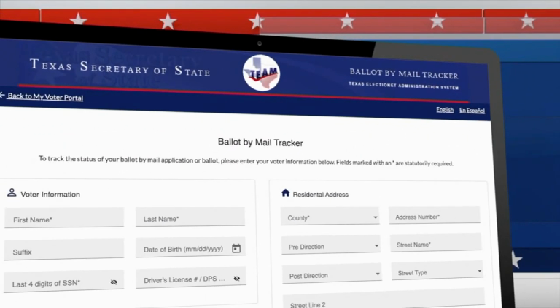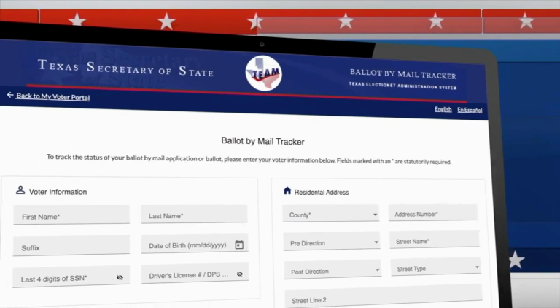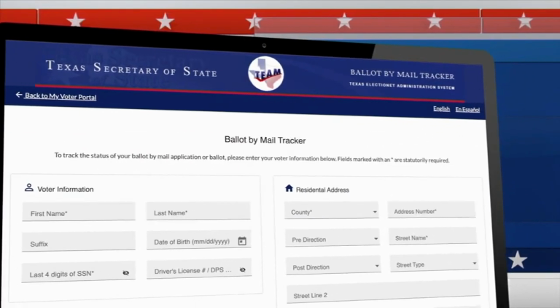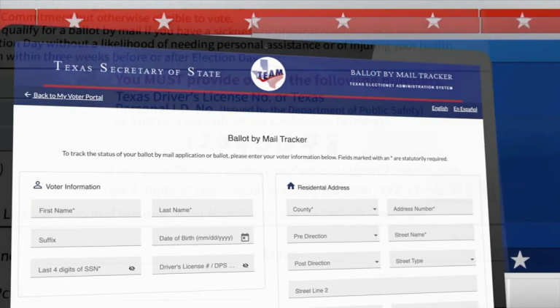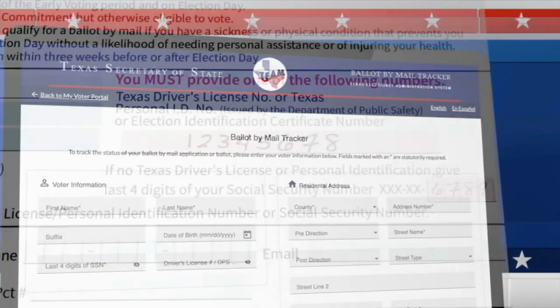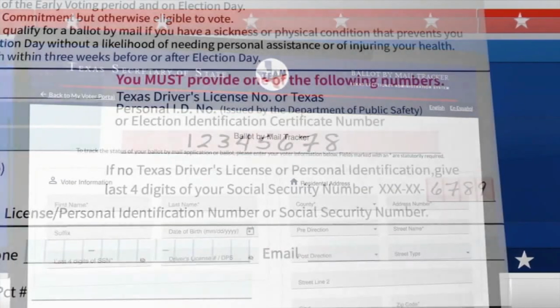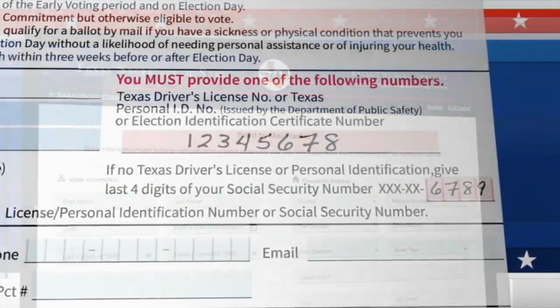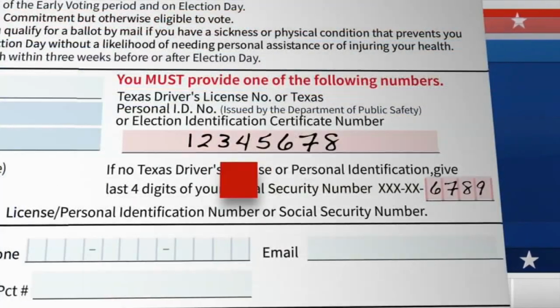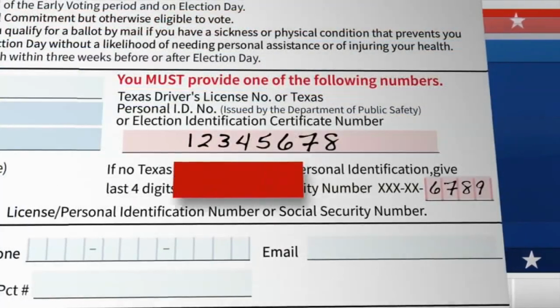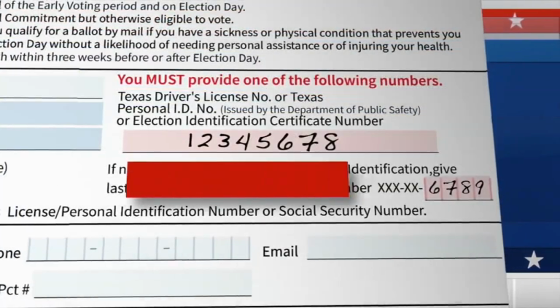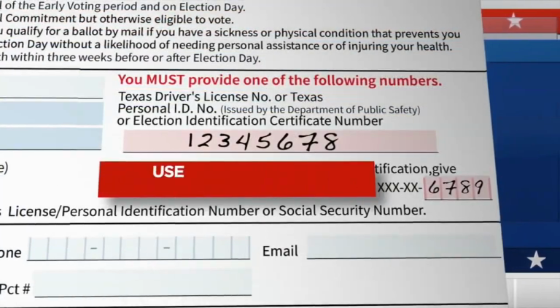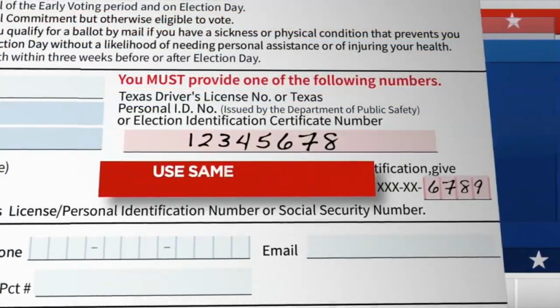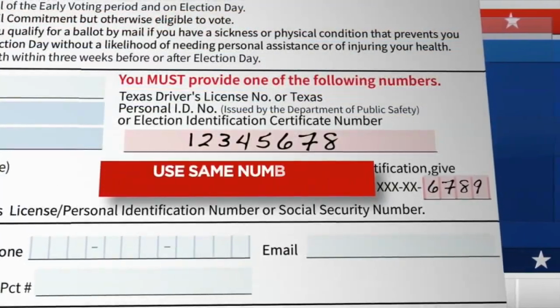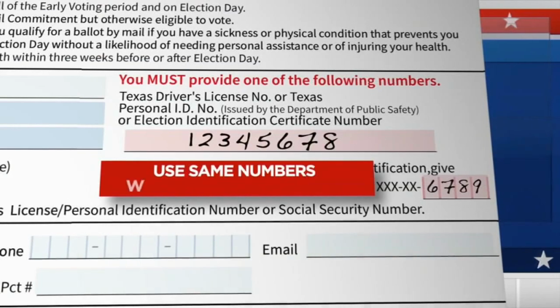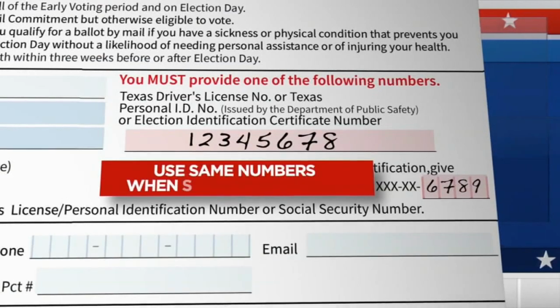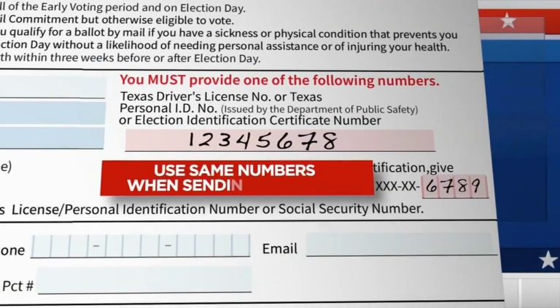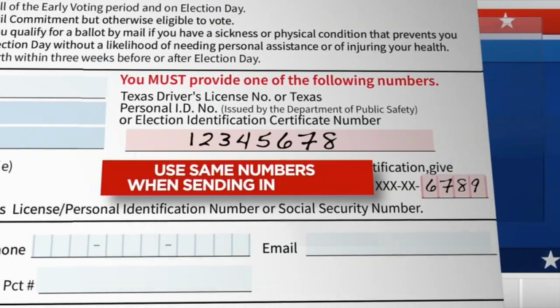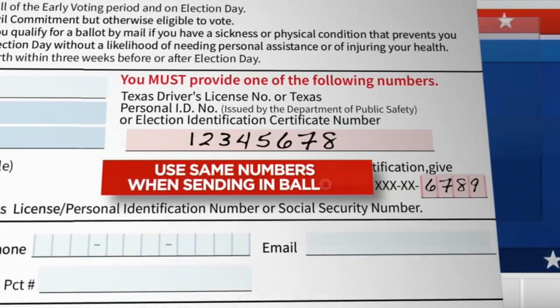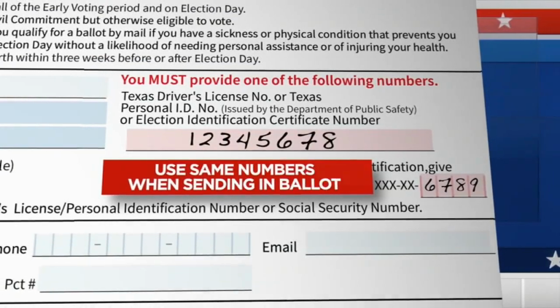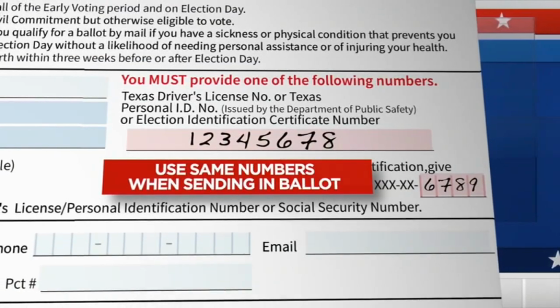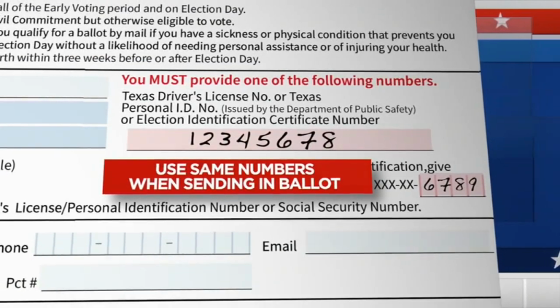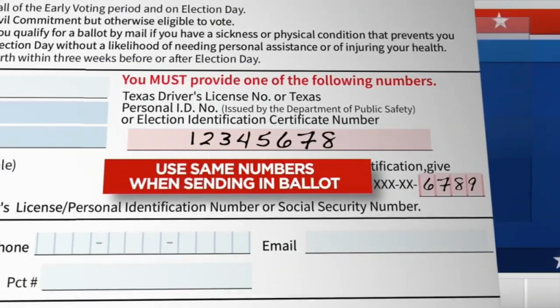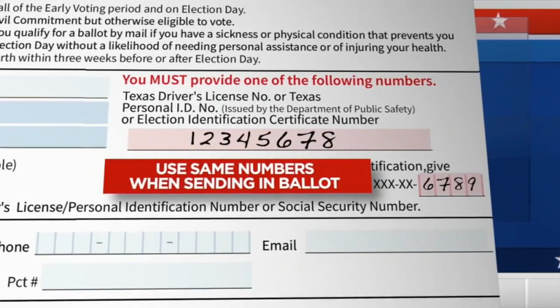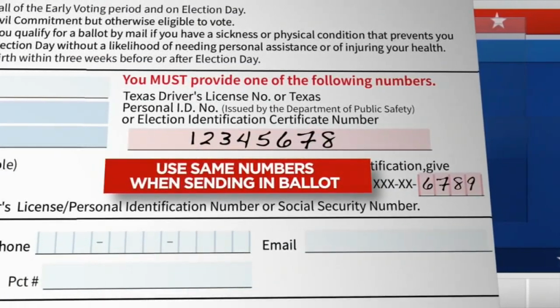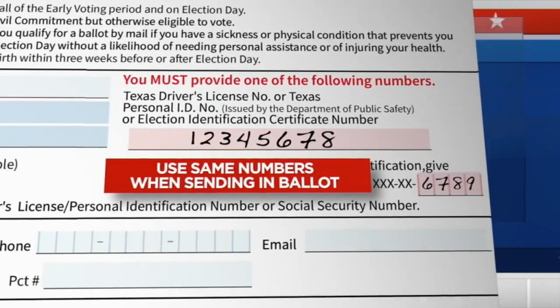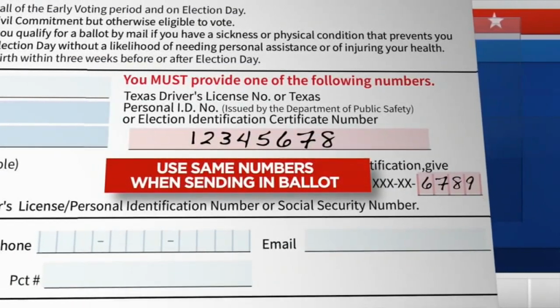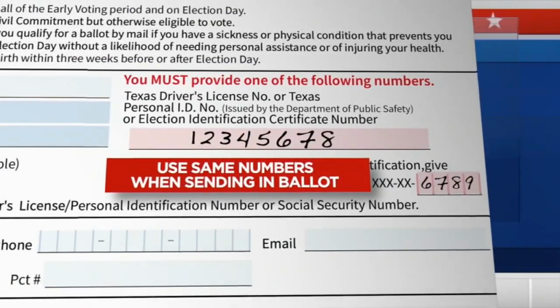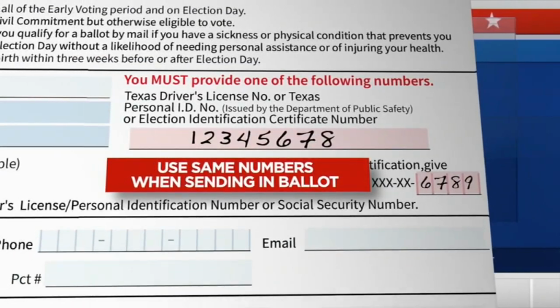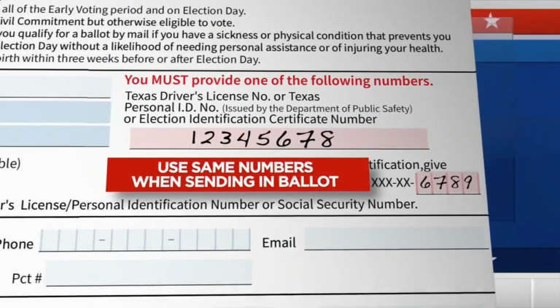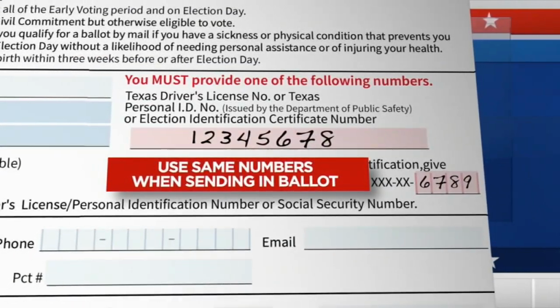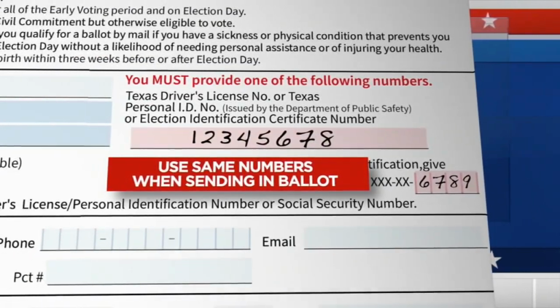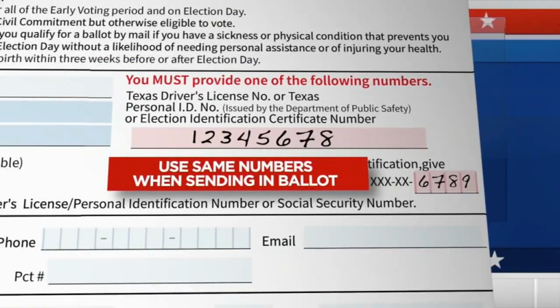And remember, you'll have to use the same ID when you send in your ballot.